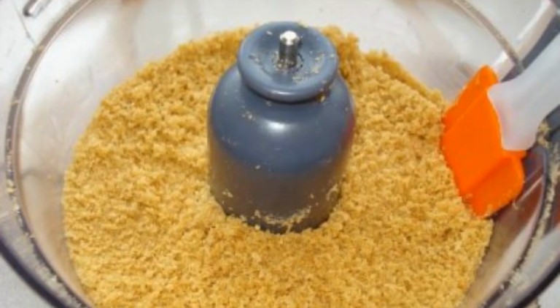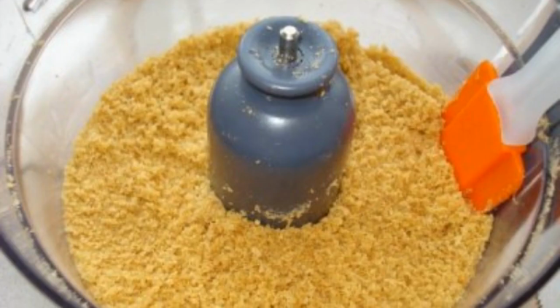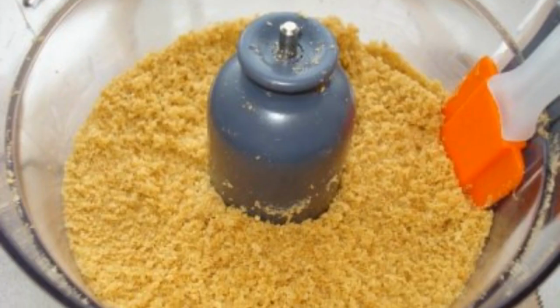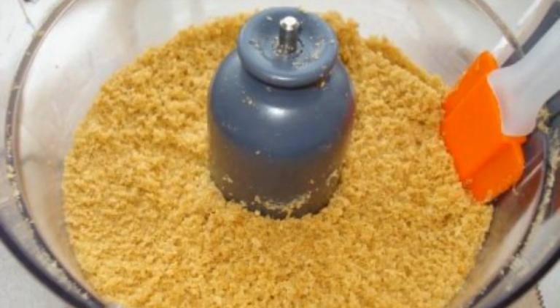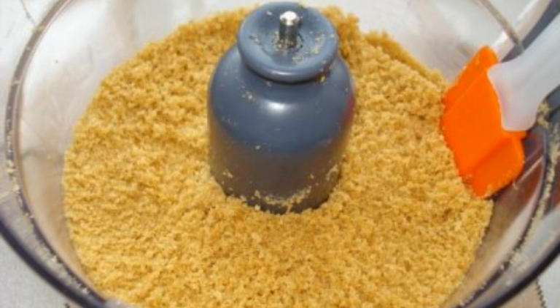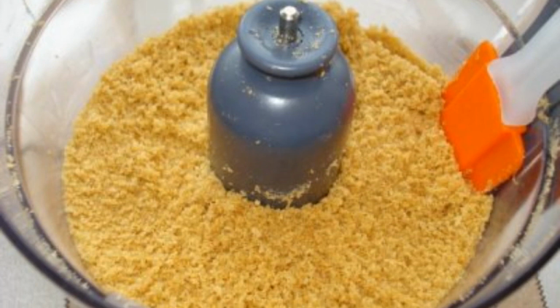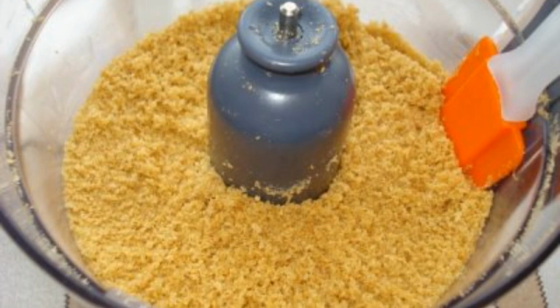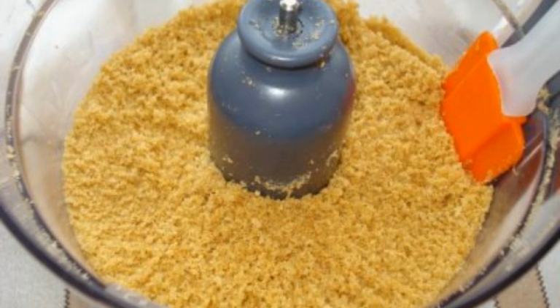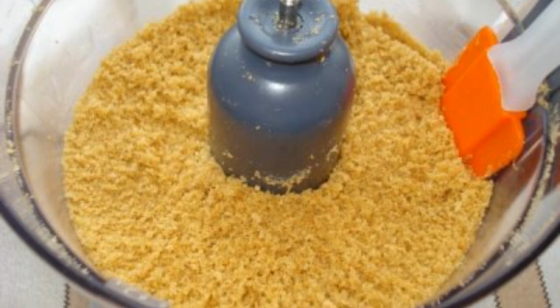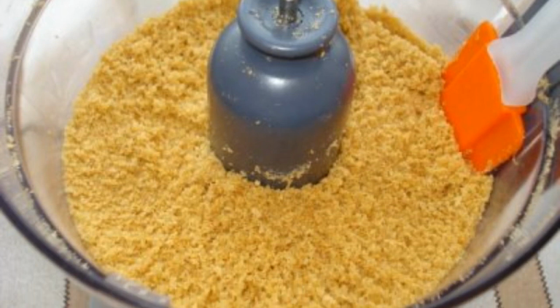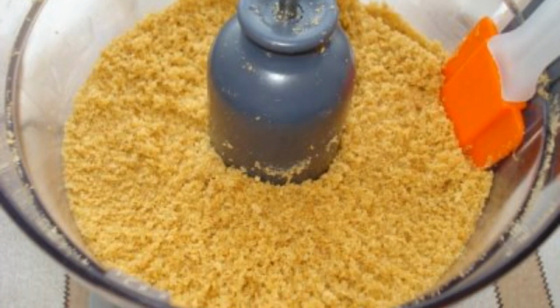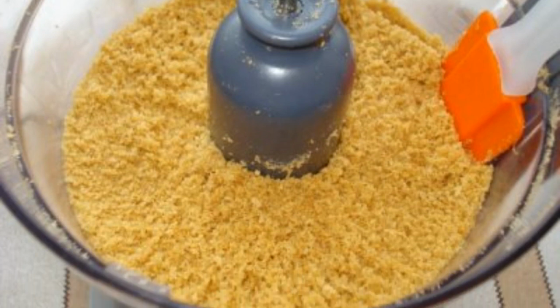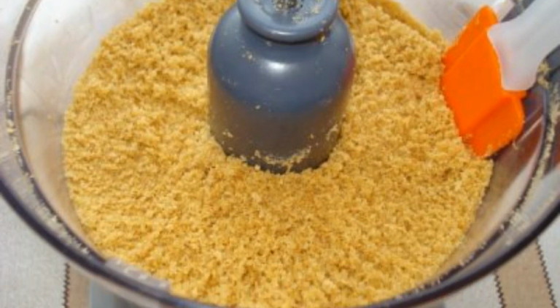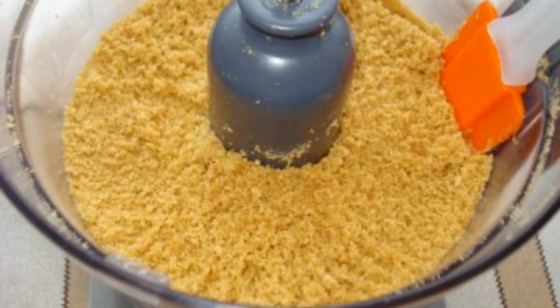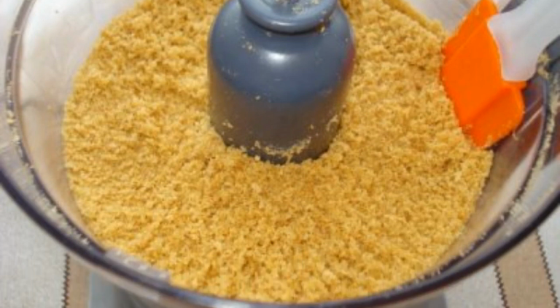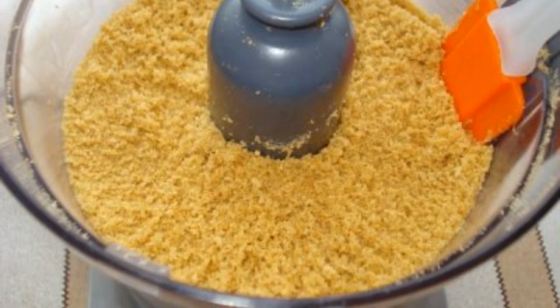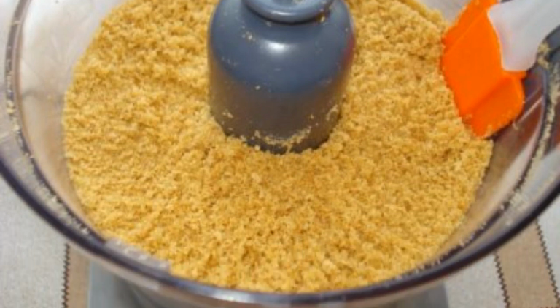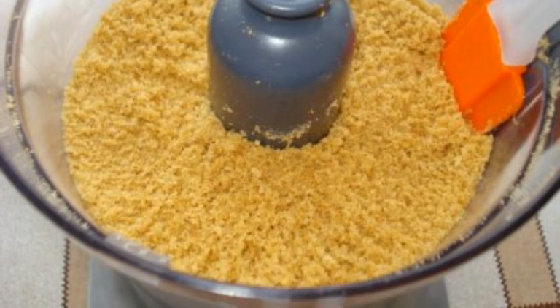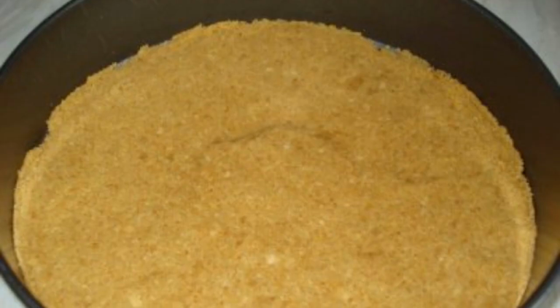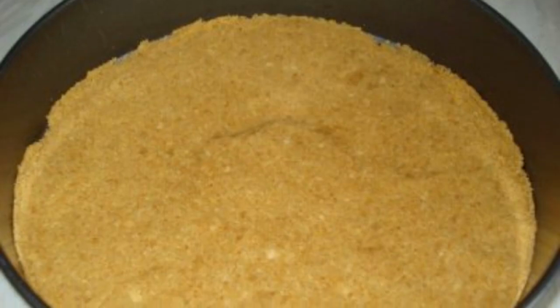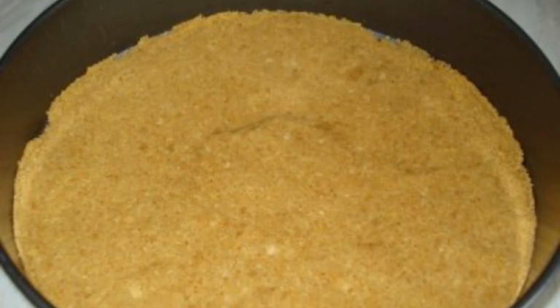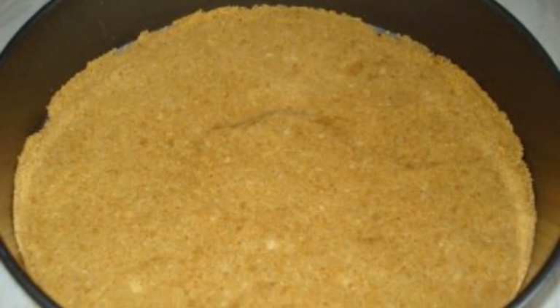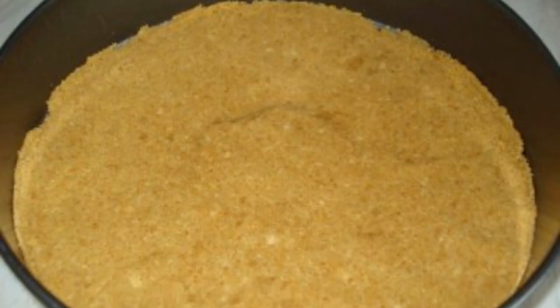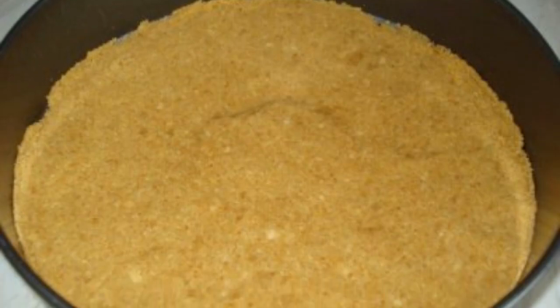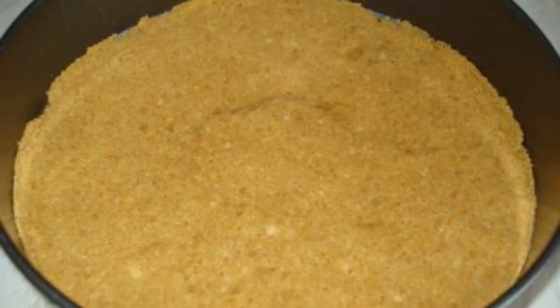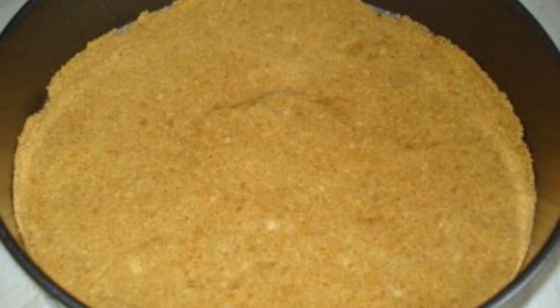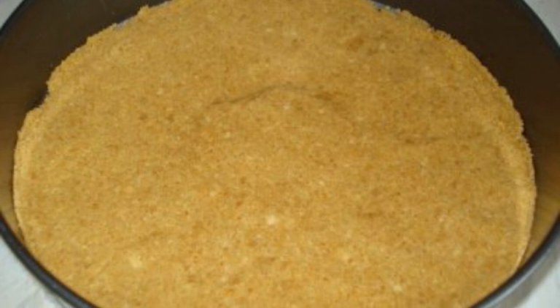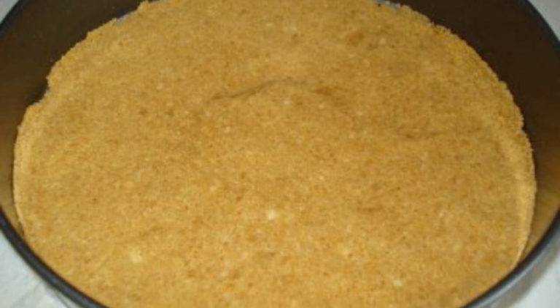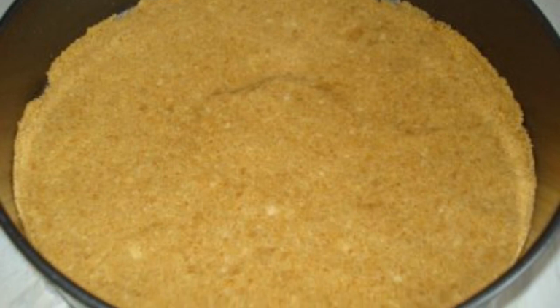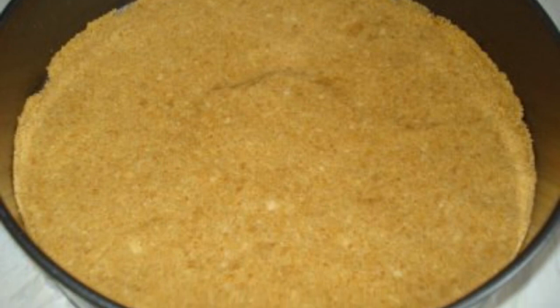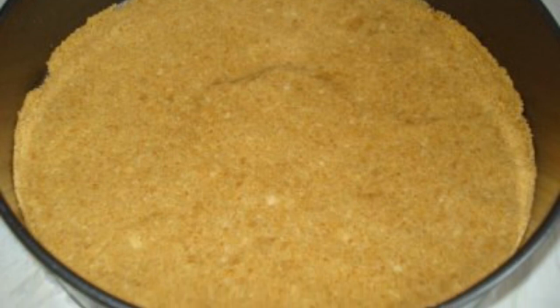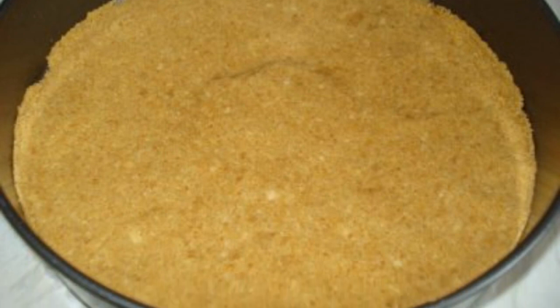Crumble the cookies with a blender and then mix with melted butter. Evenly tamp the cookies onto the bottom of the cheesecake mold.